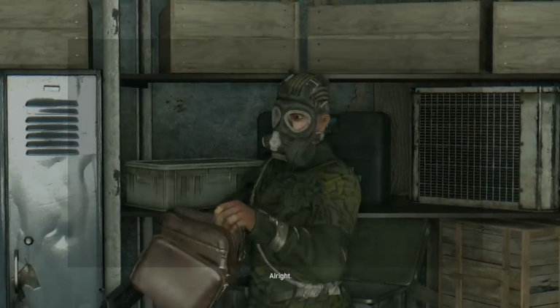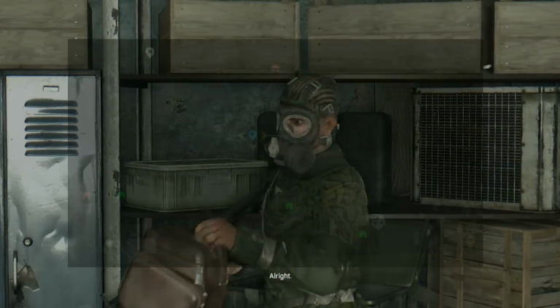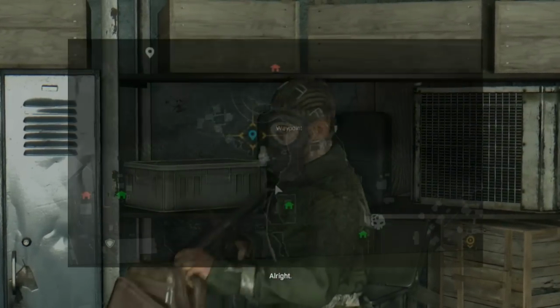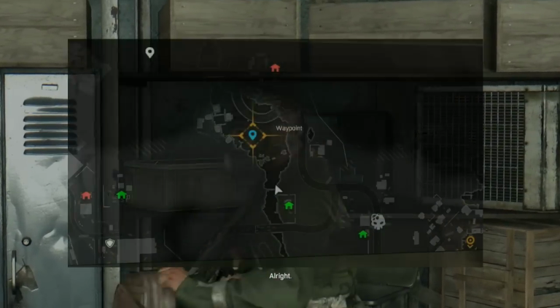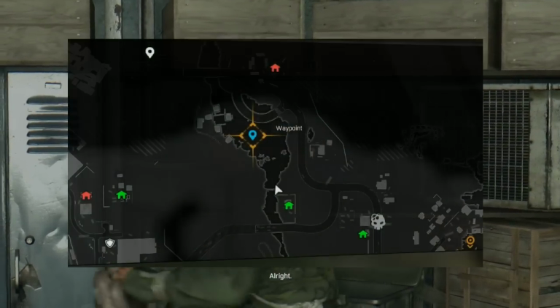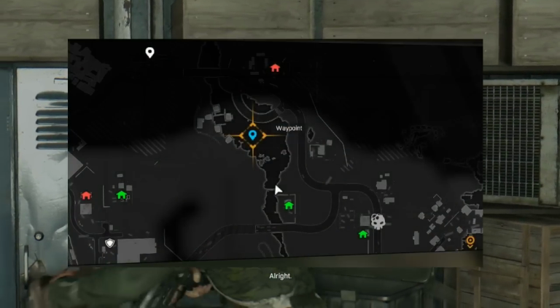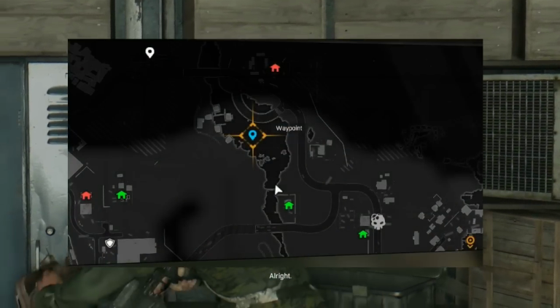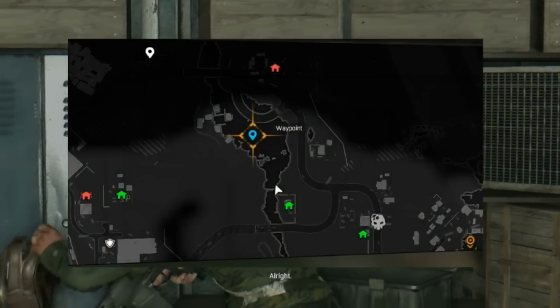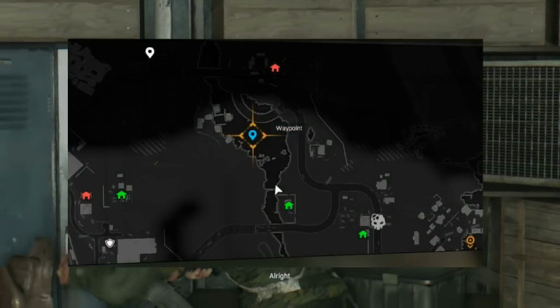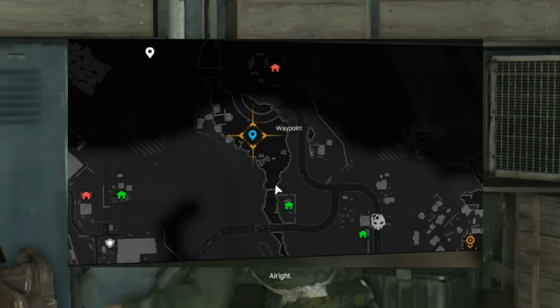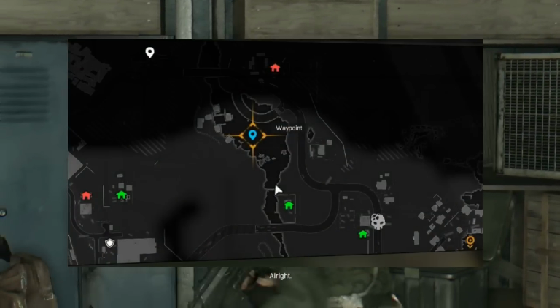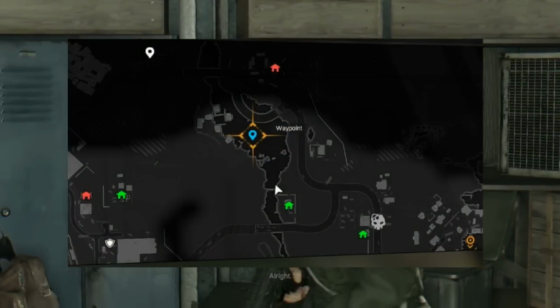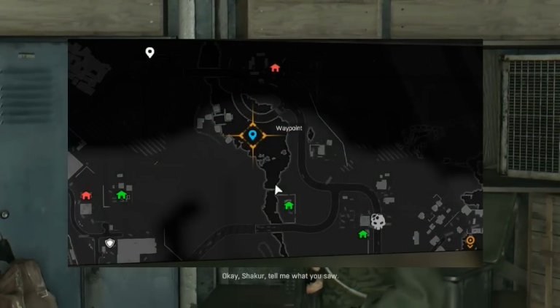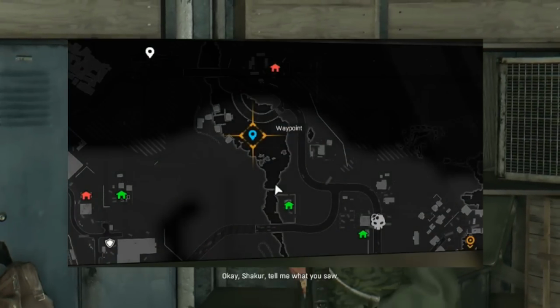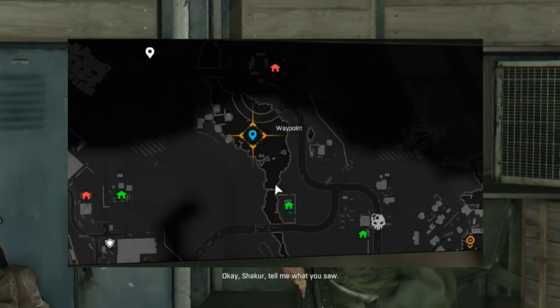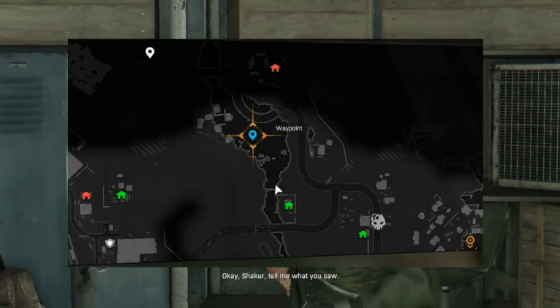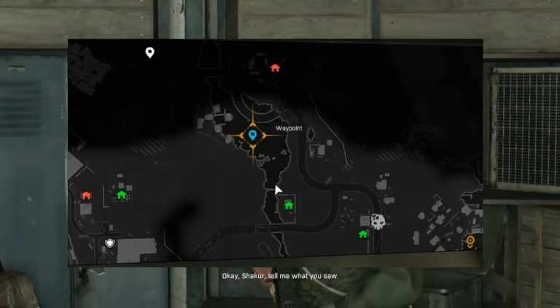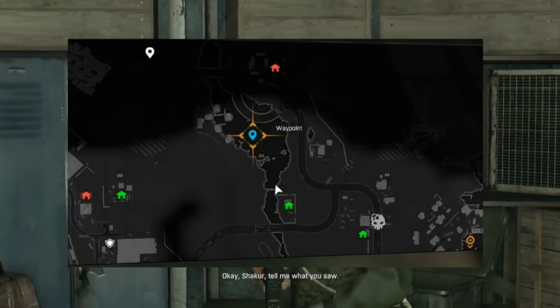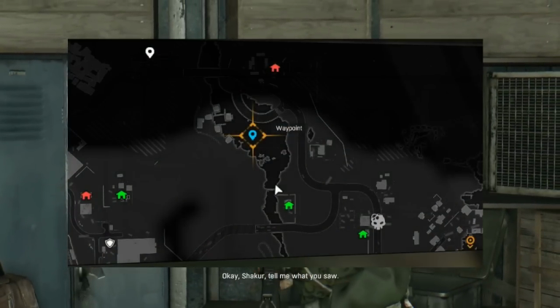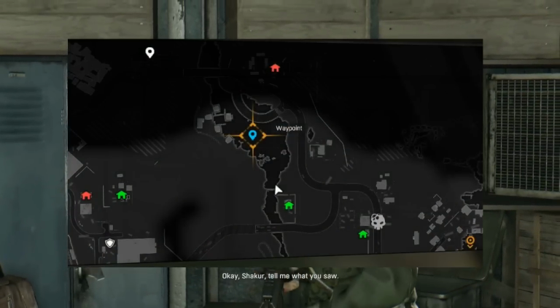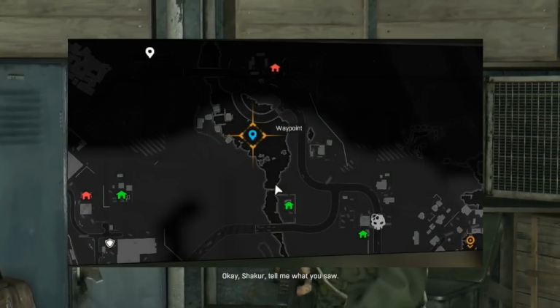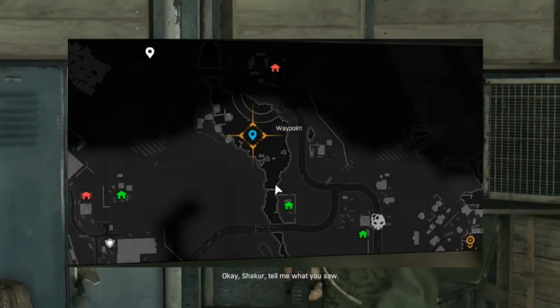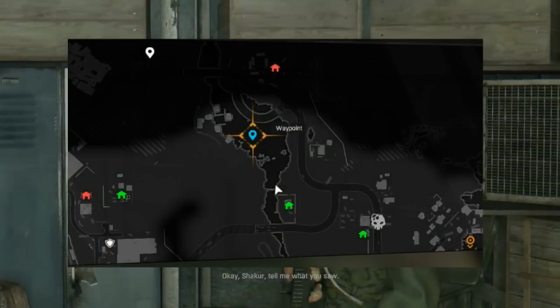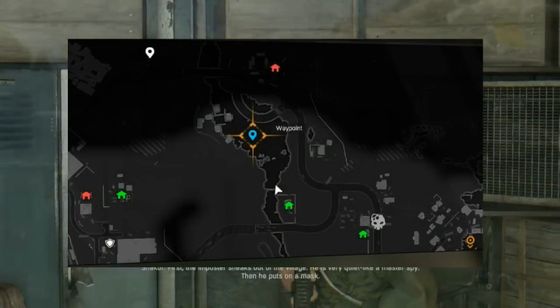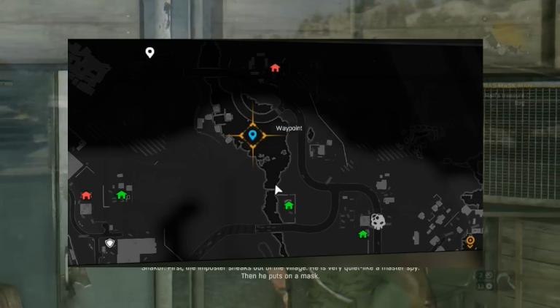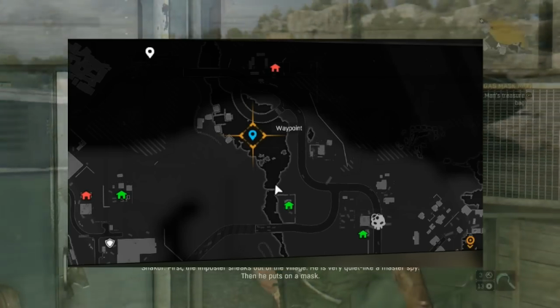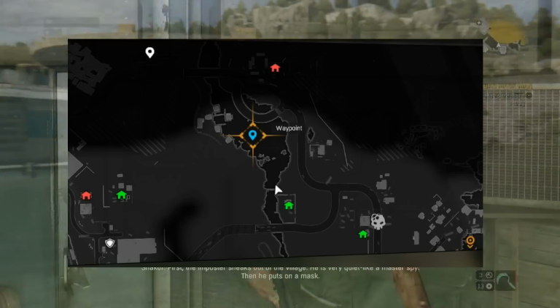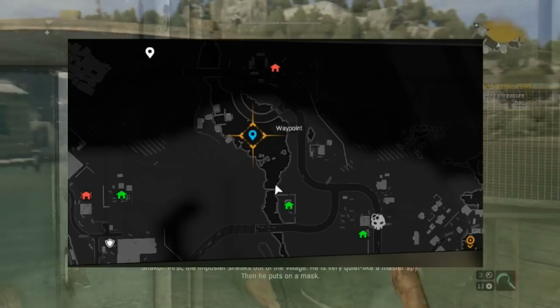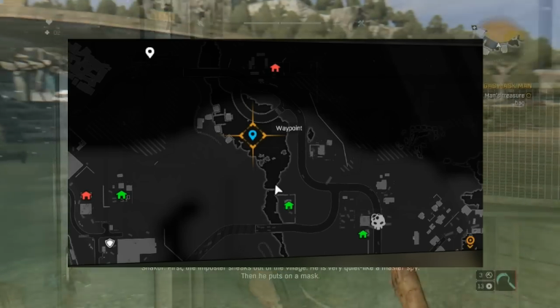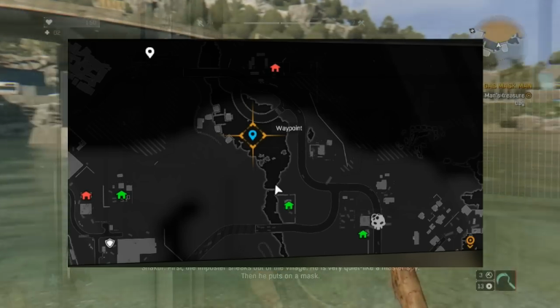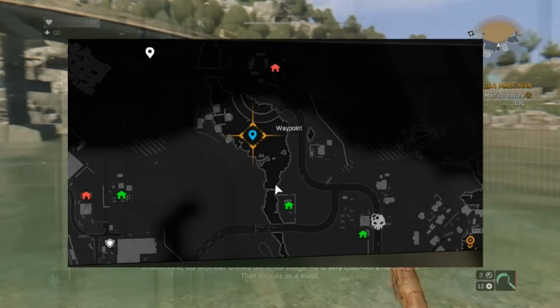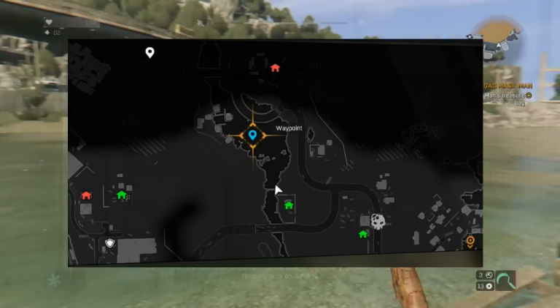First you're going to want to come to this spot on your mini map — it's just north of a safe house, right next to a bridge over a lake.